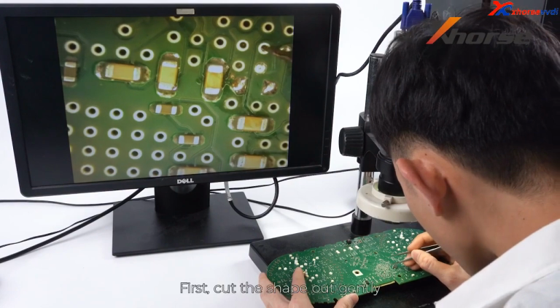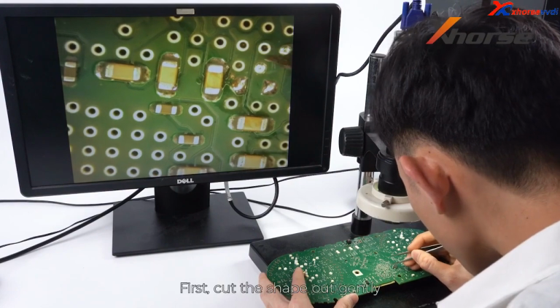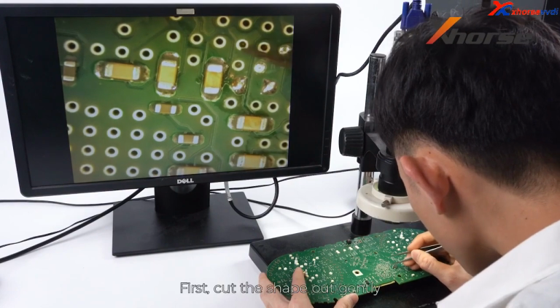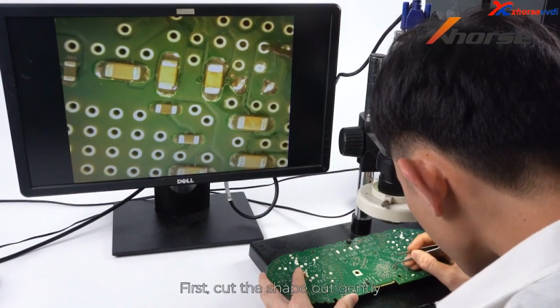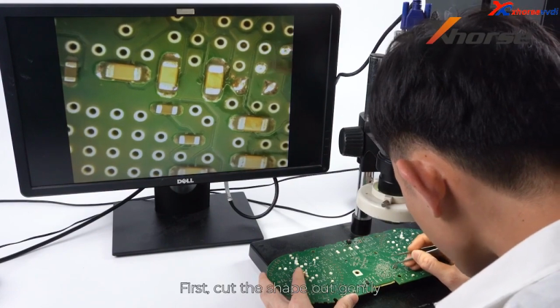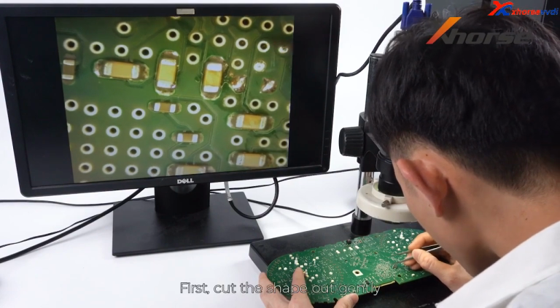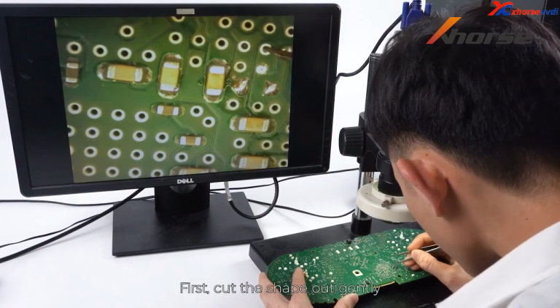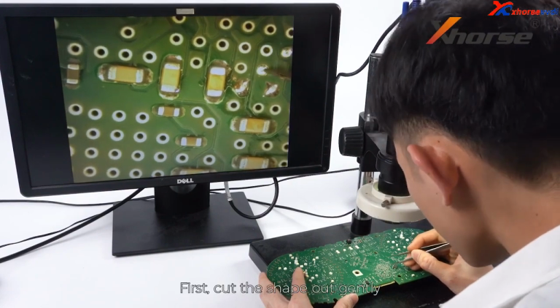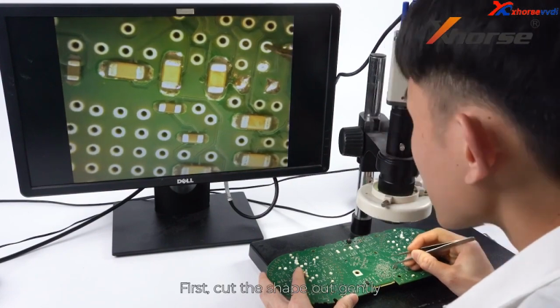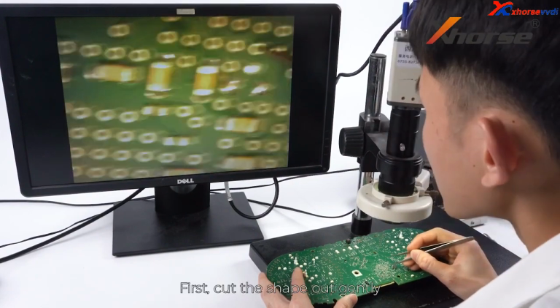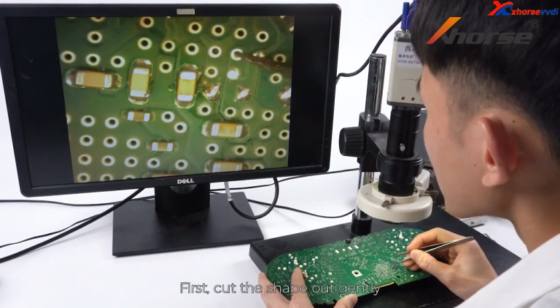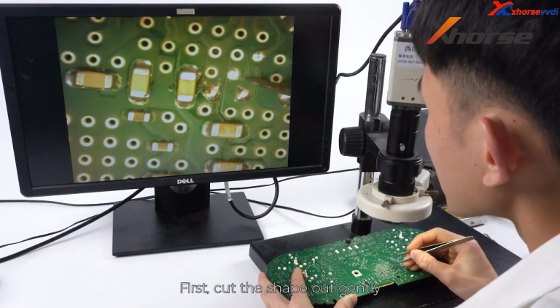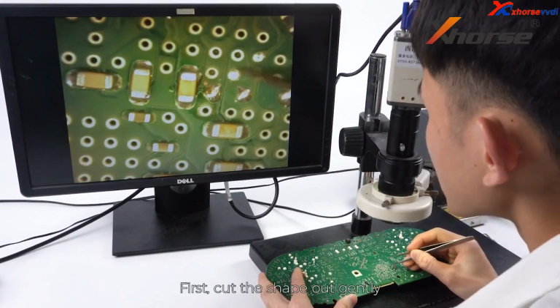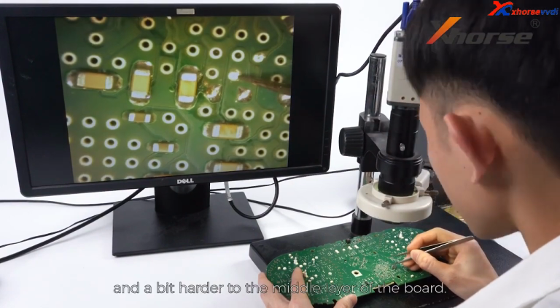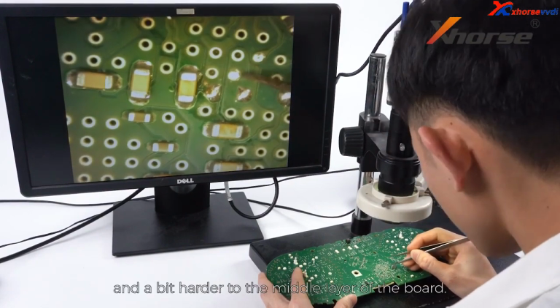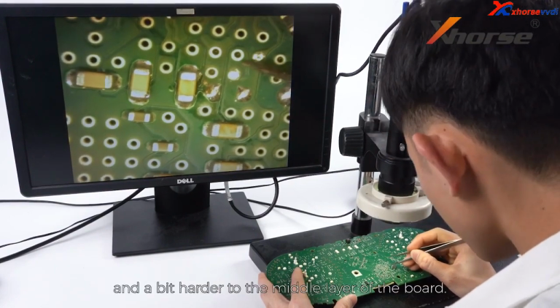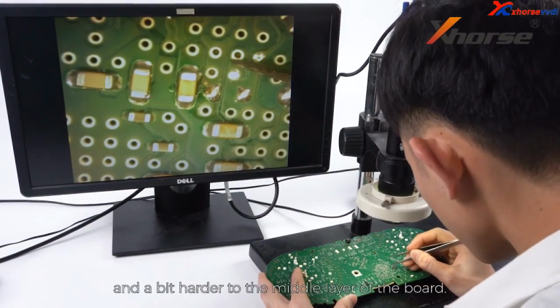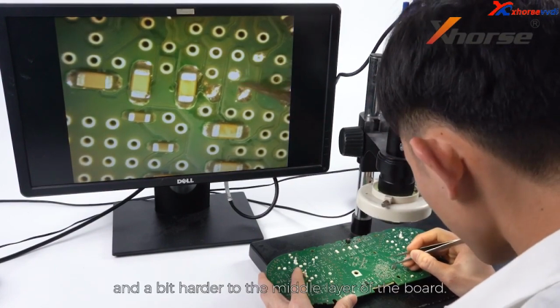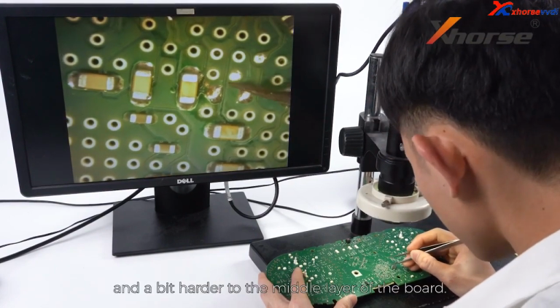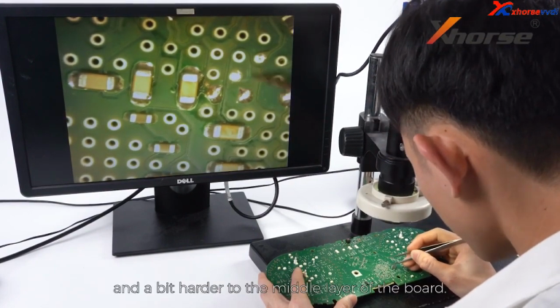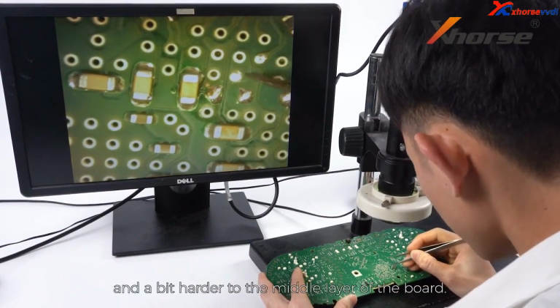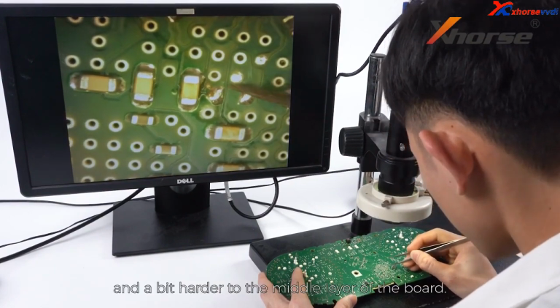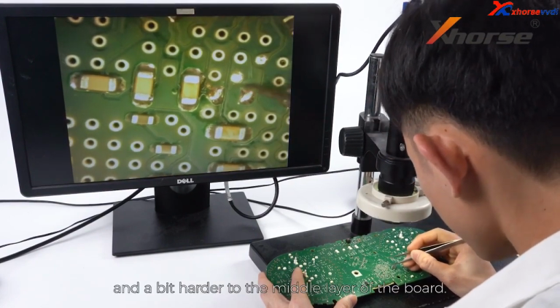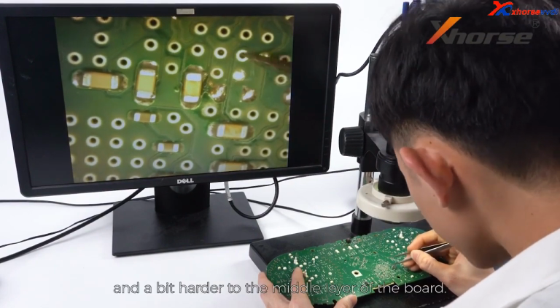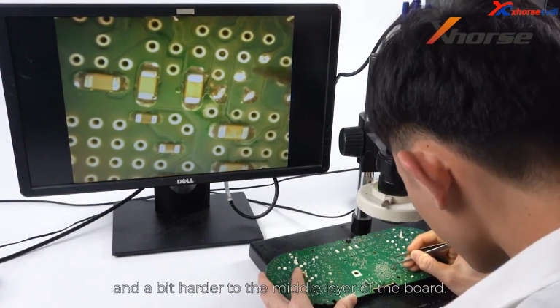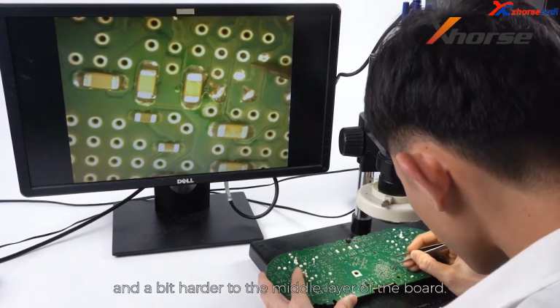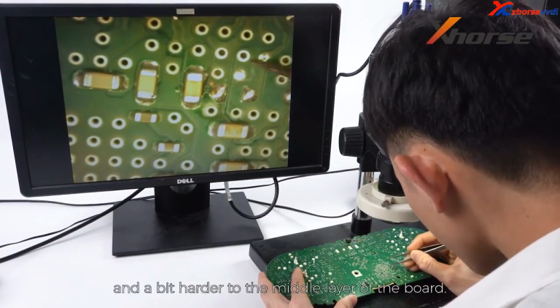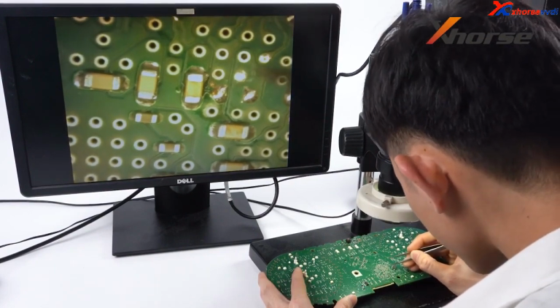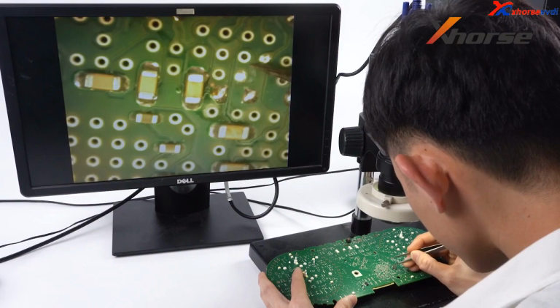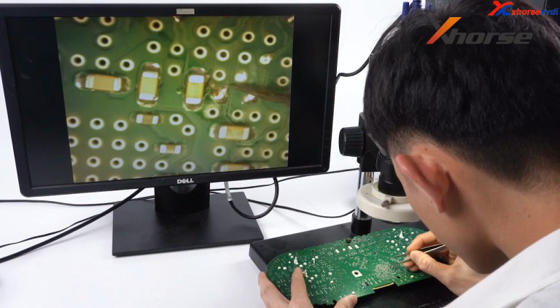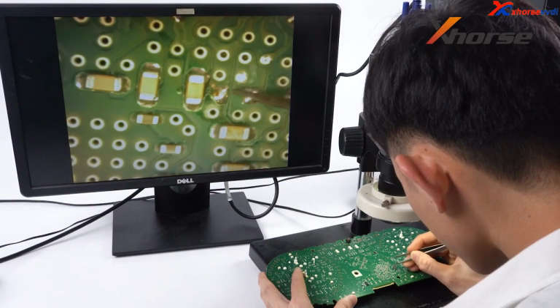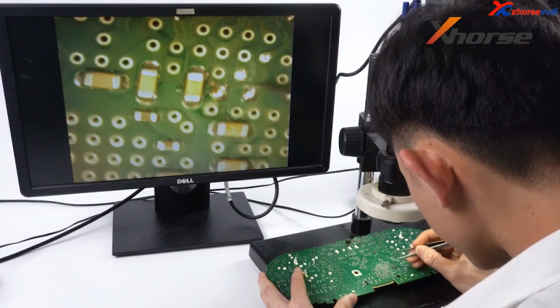First, cut the shape out gently and a bit harder to the middle layer of the board. Let's take a look.